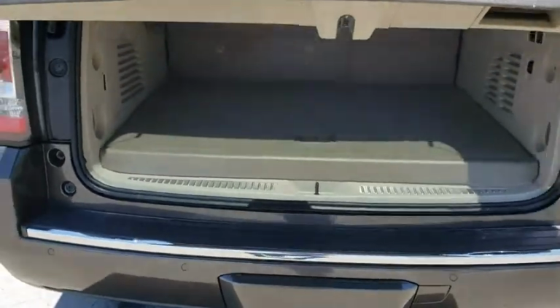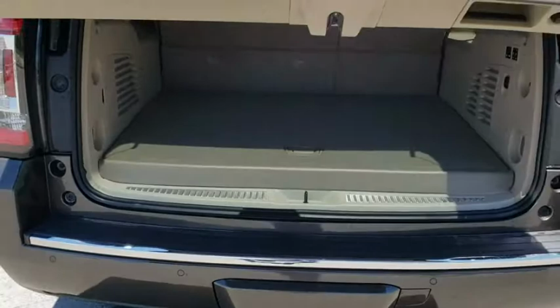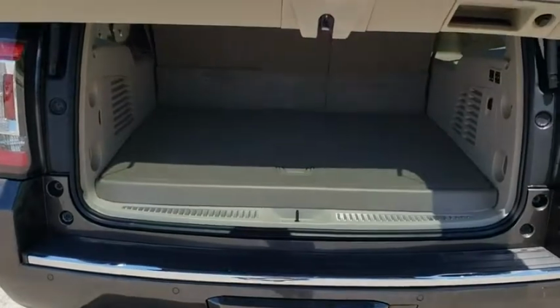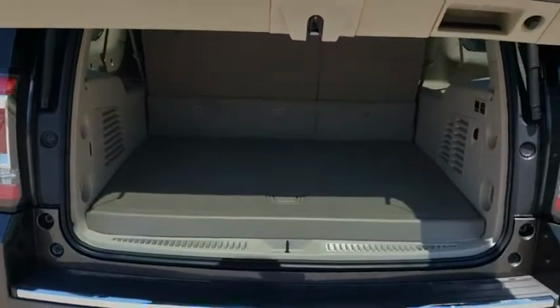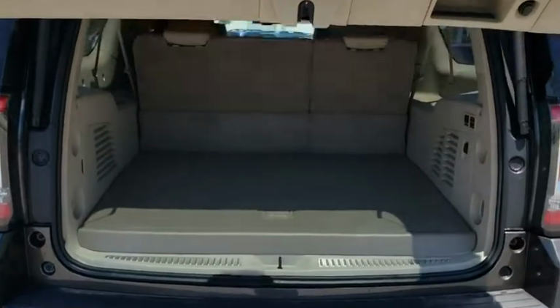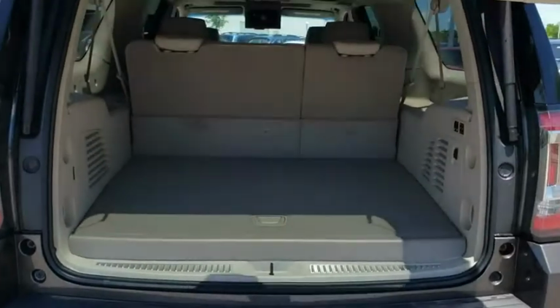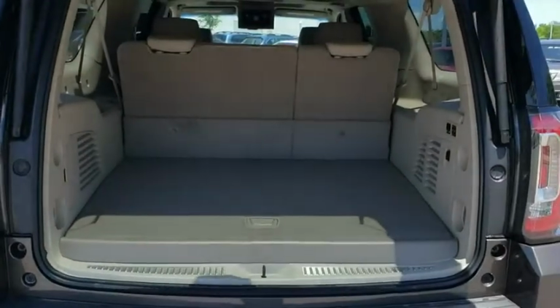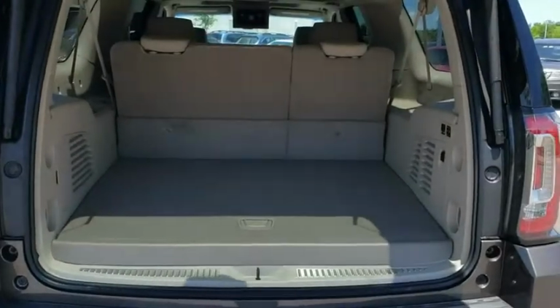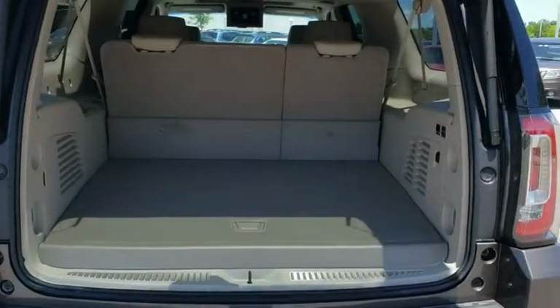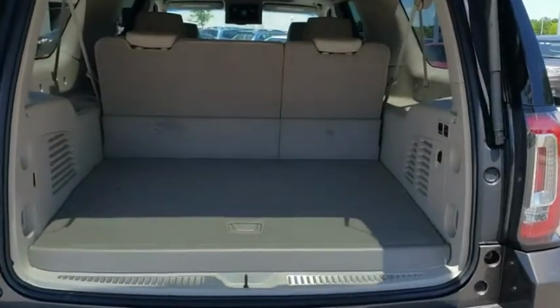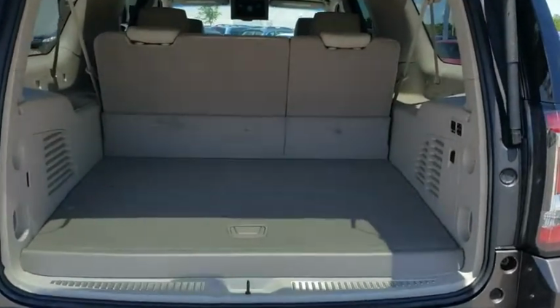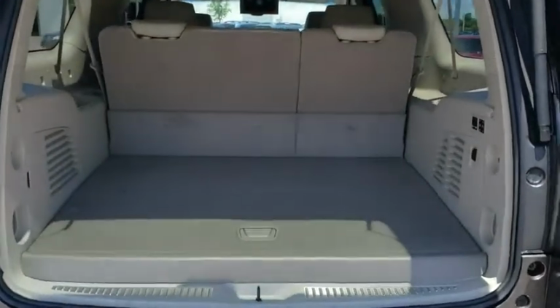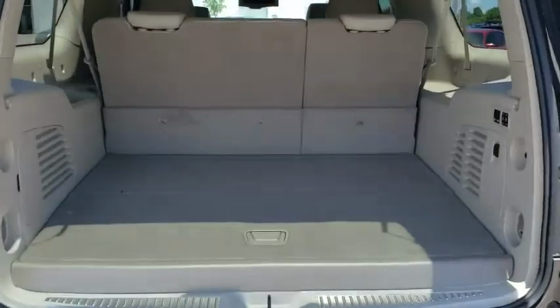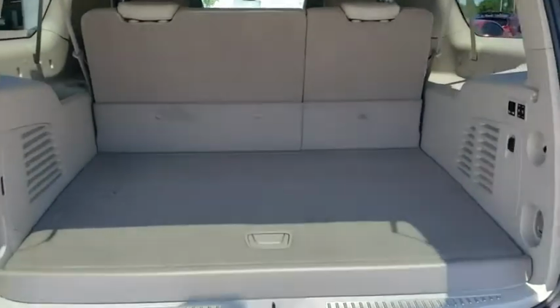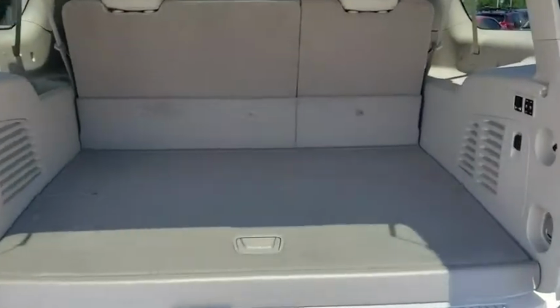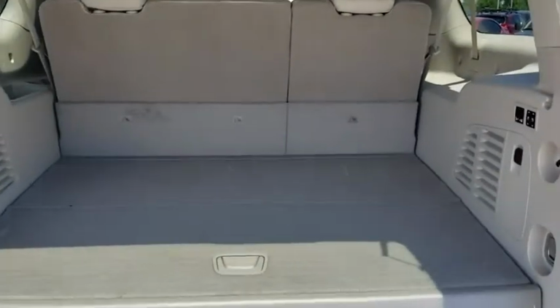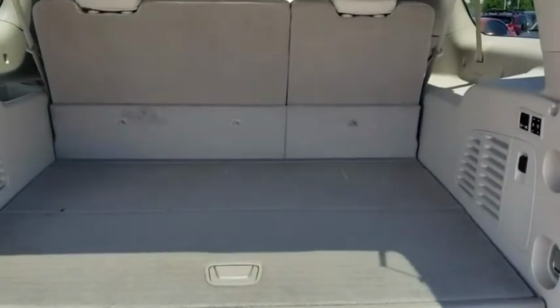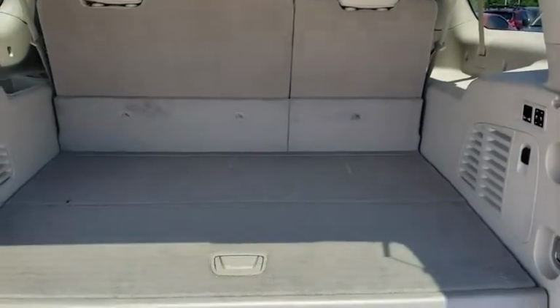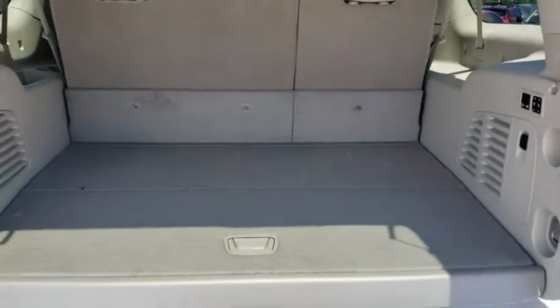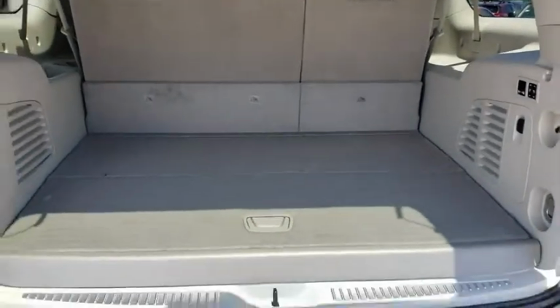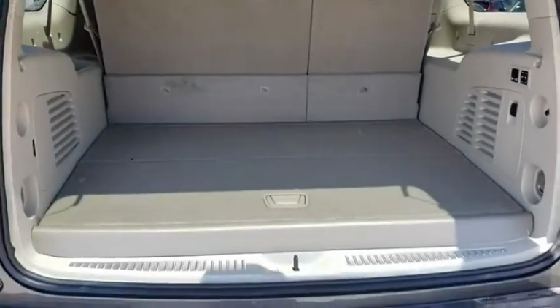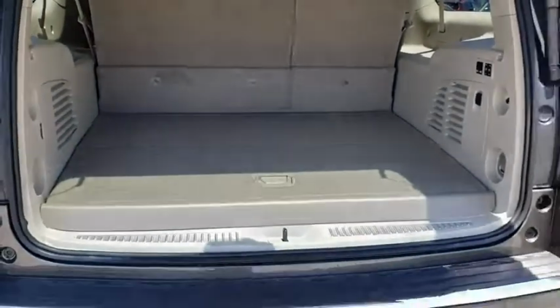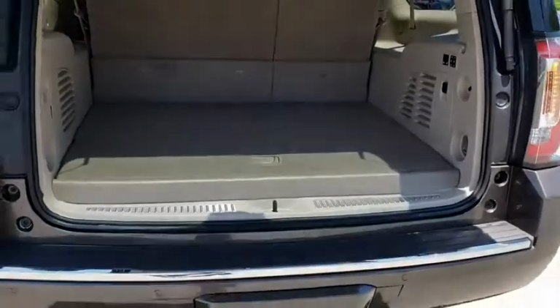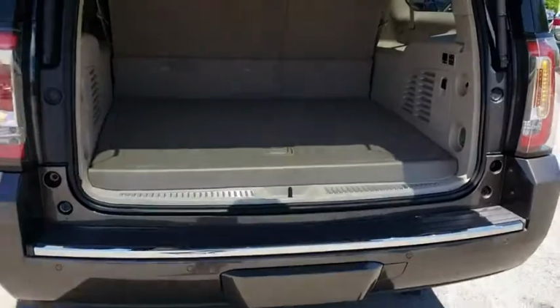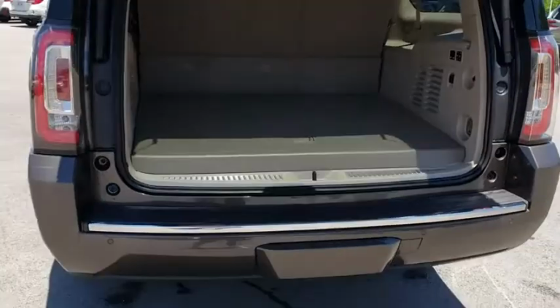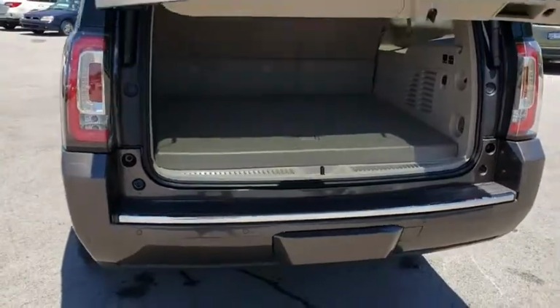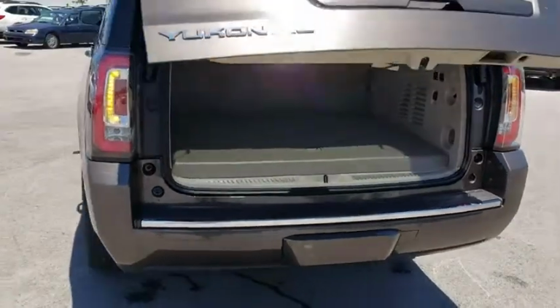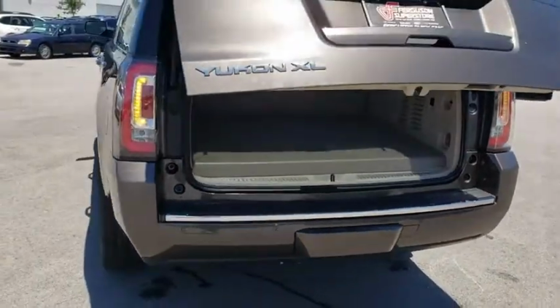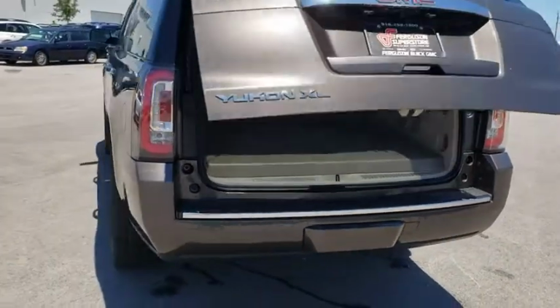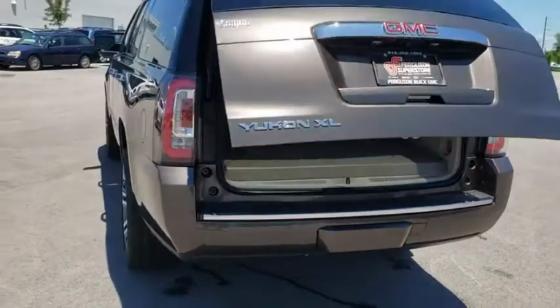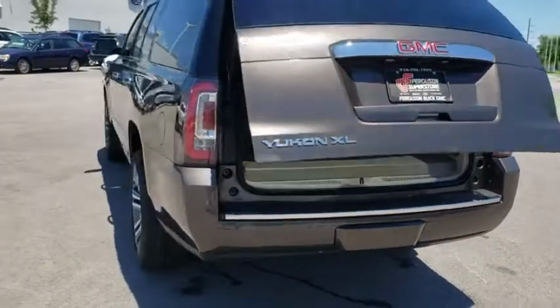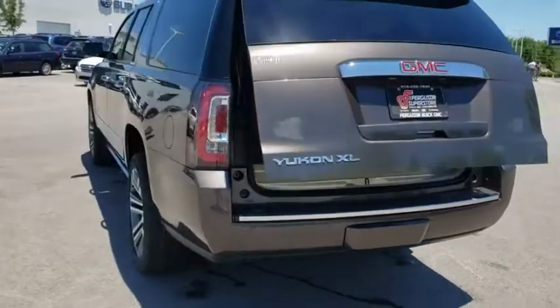Stability control, EVD system, leather-wrapped steering wheel, Bluetooth, power steering, adjustable steering wheel, floor mats, four-wheel disc brakes.